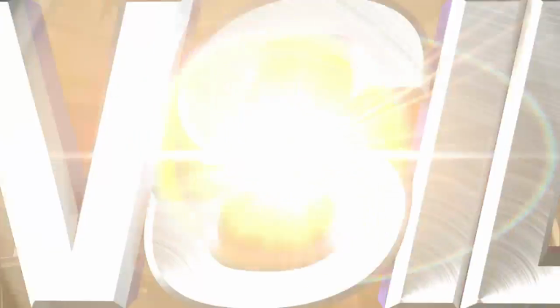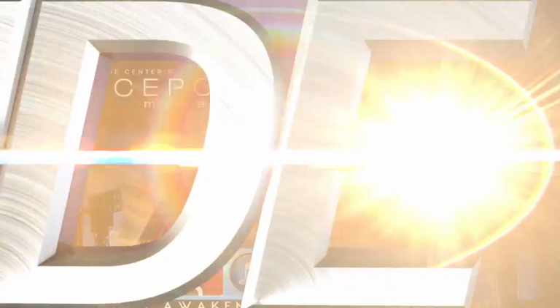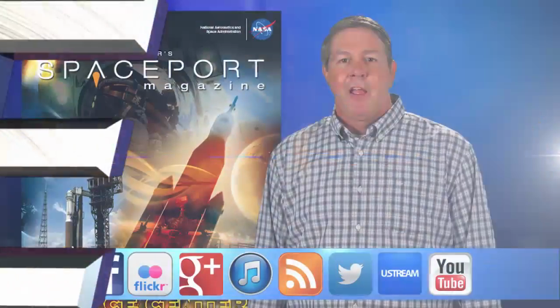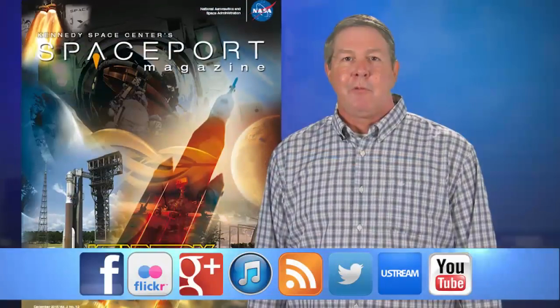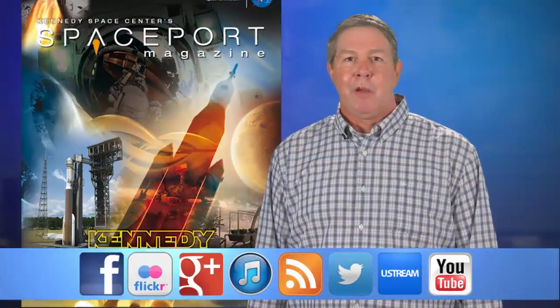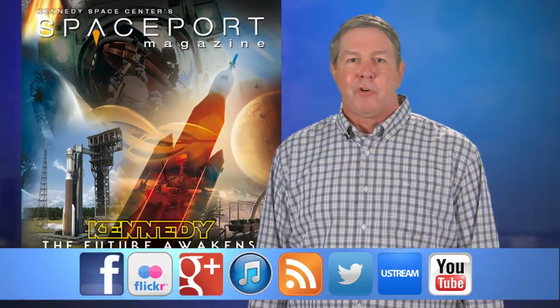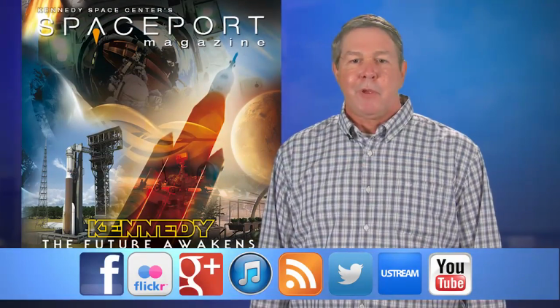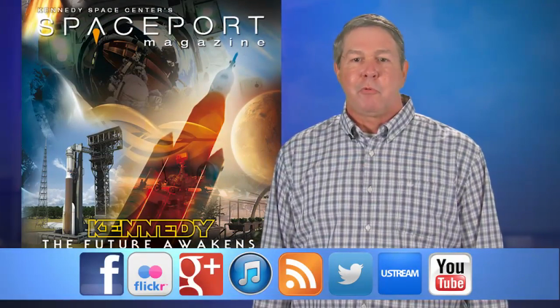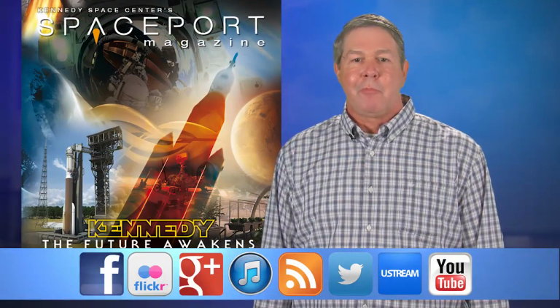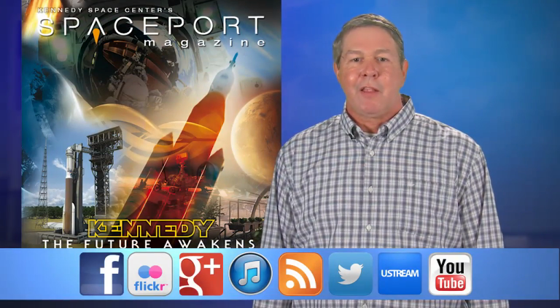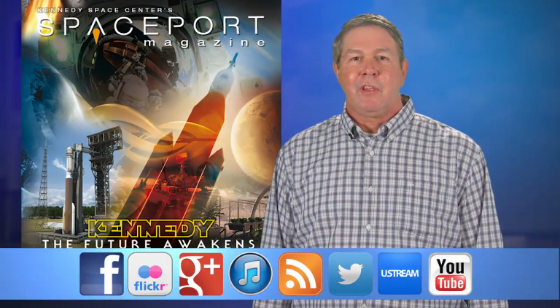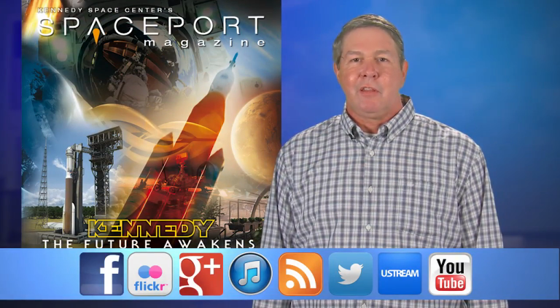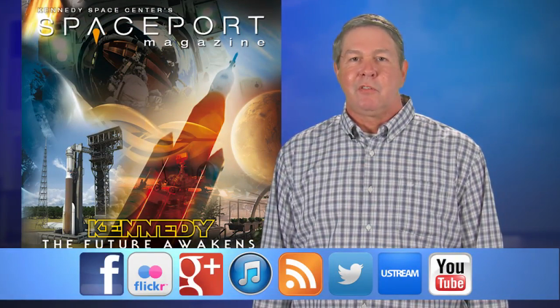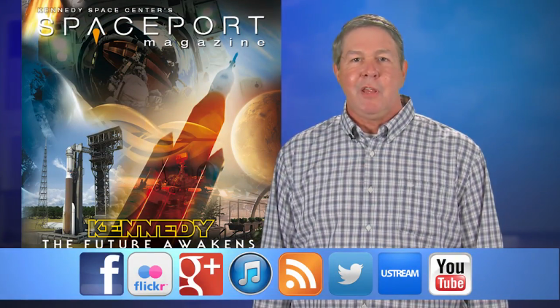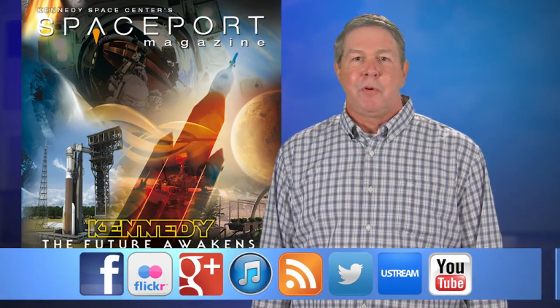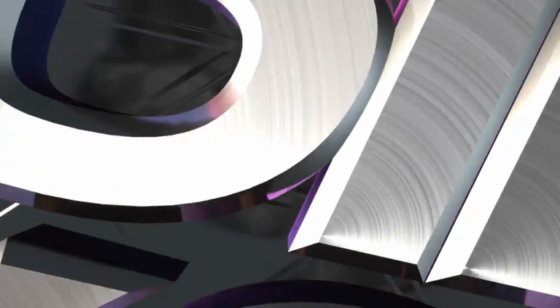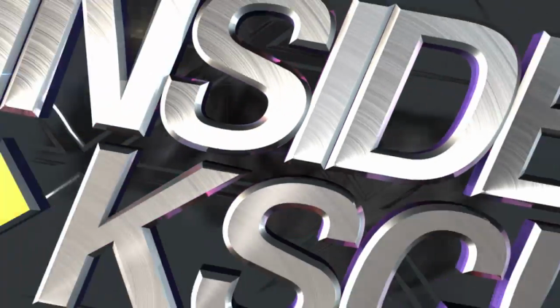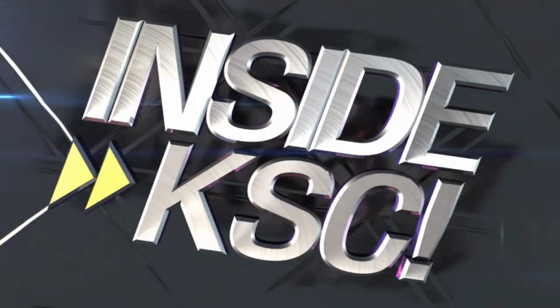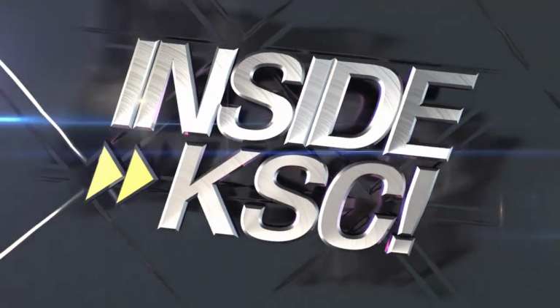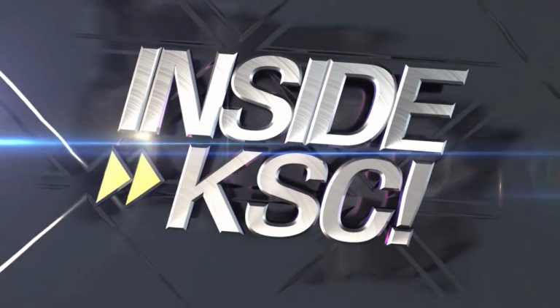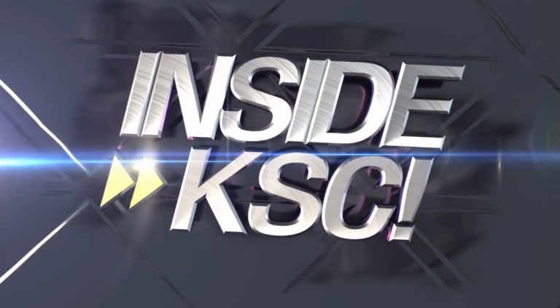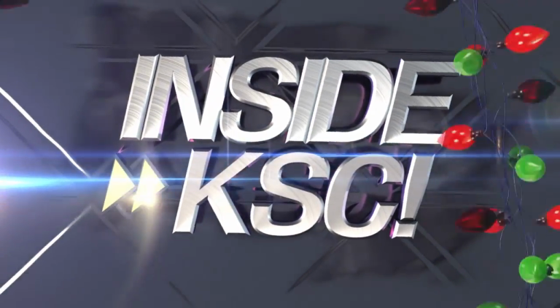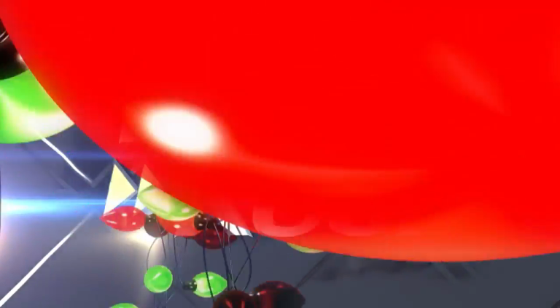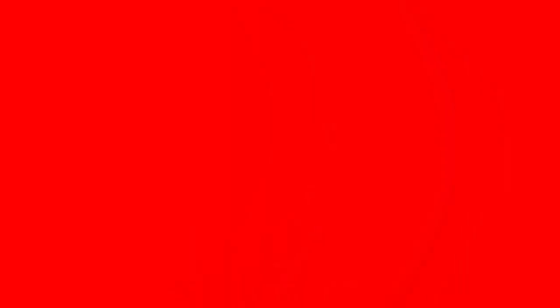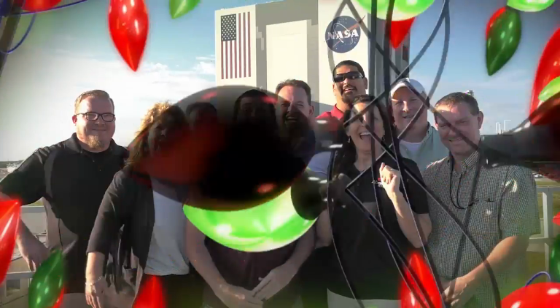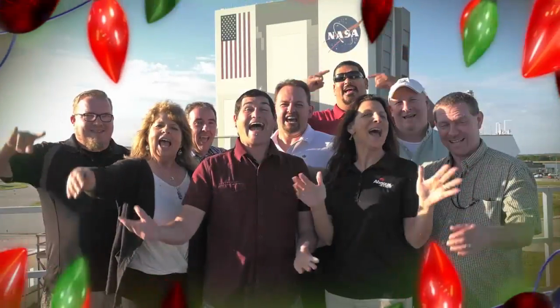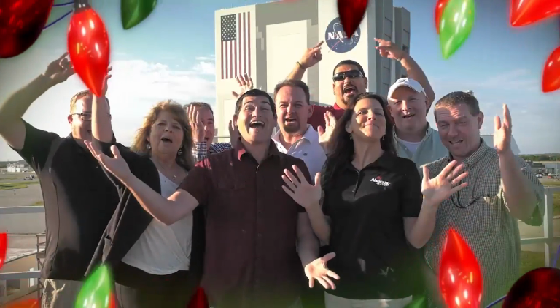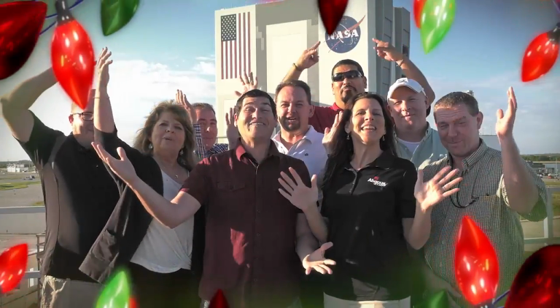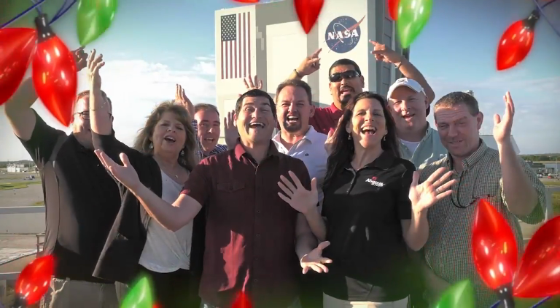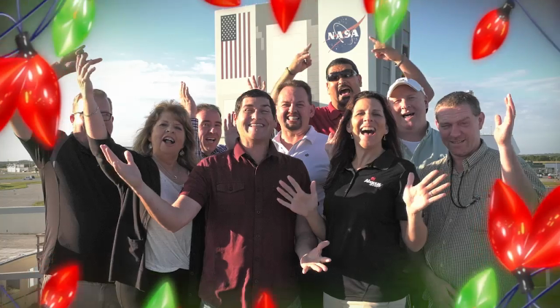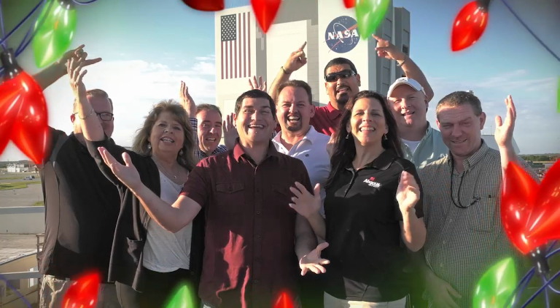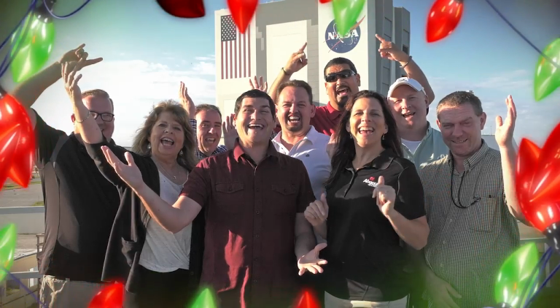And remember, Spaceport Magazine digs deeper inside KSC. Happy Holidays!